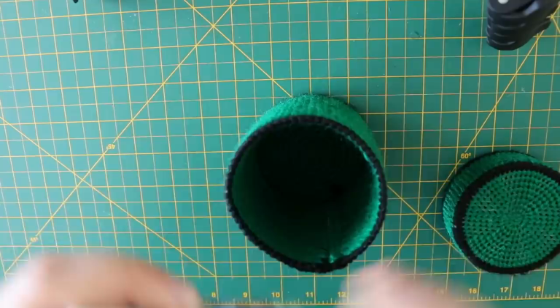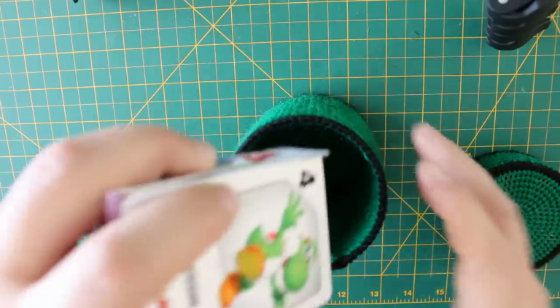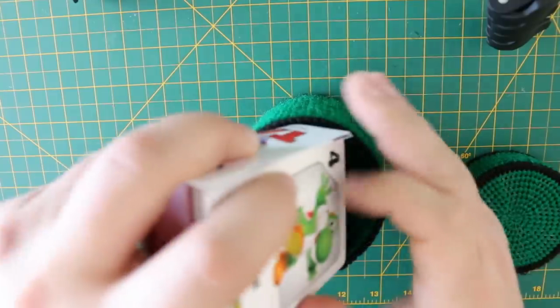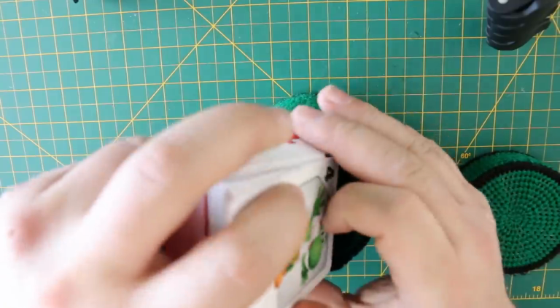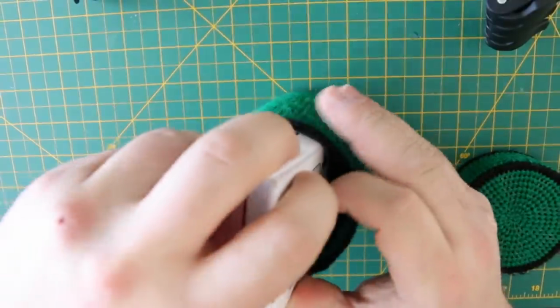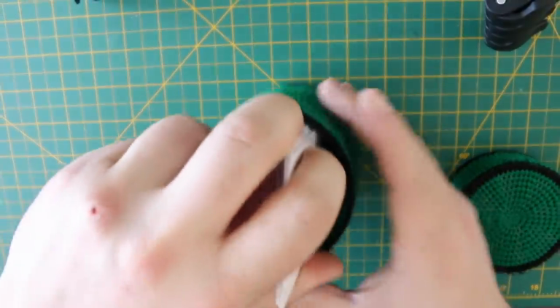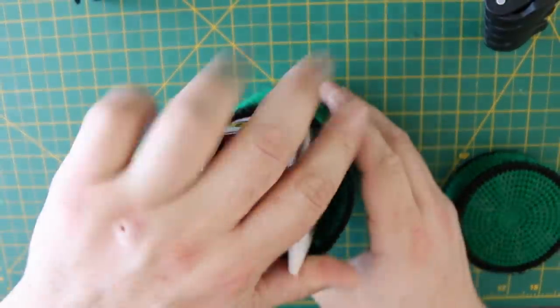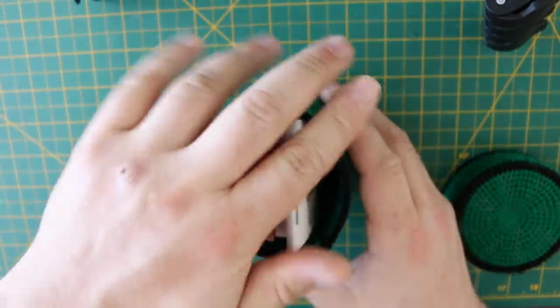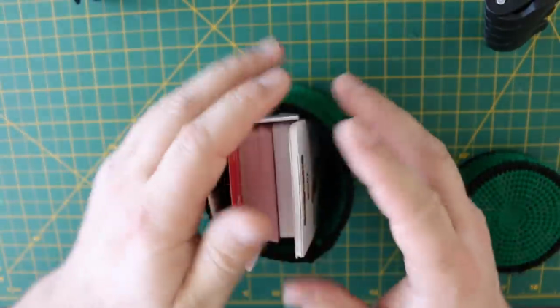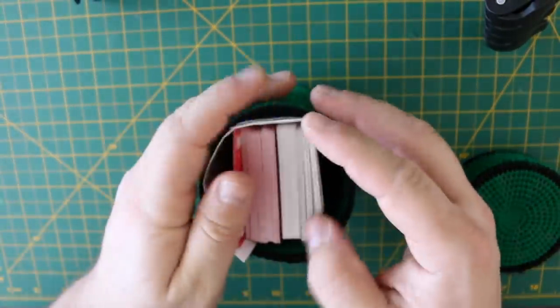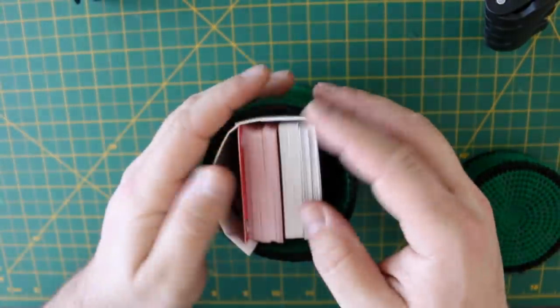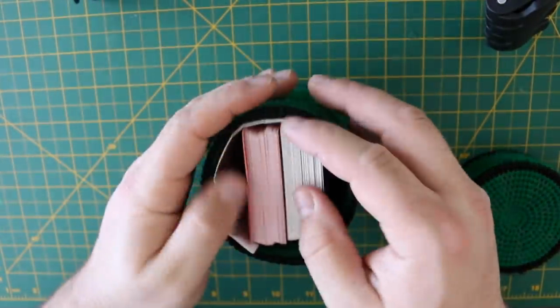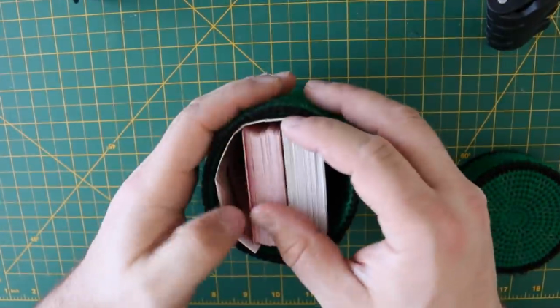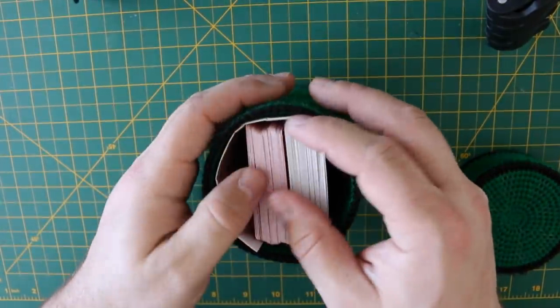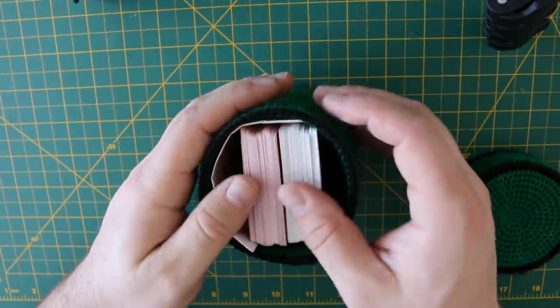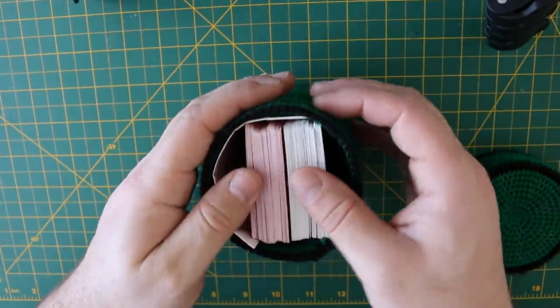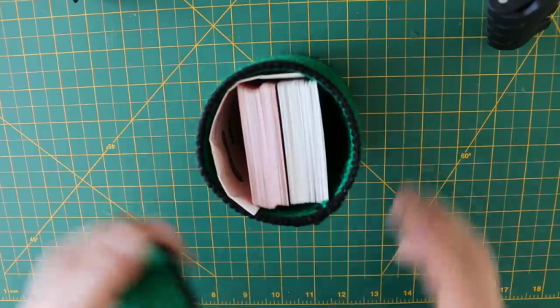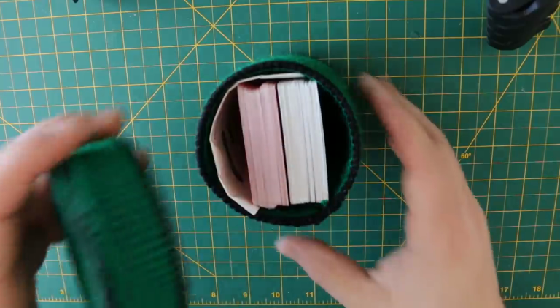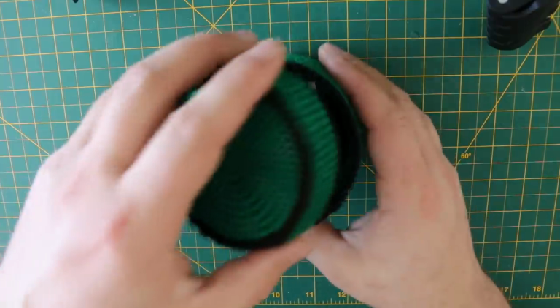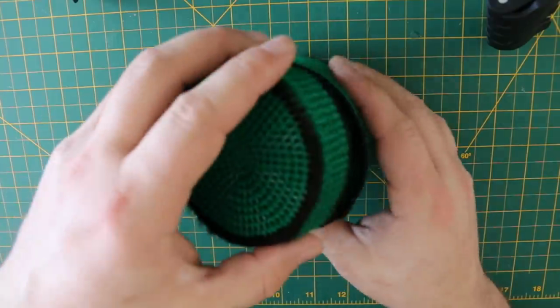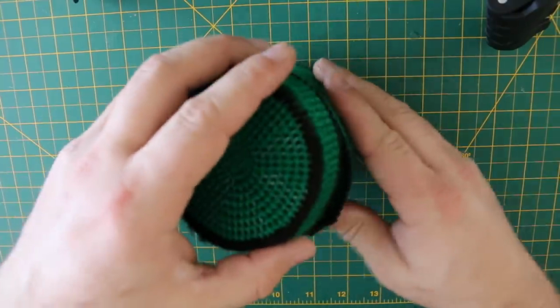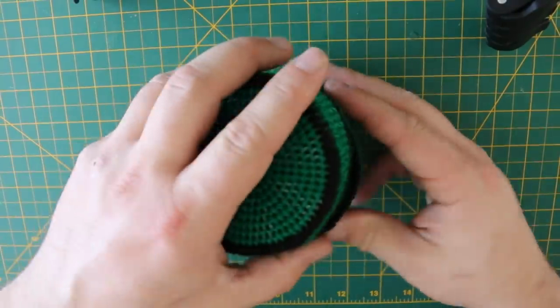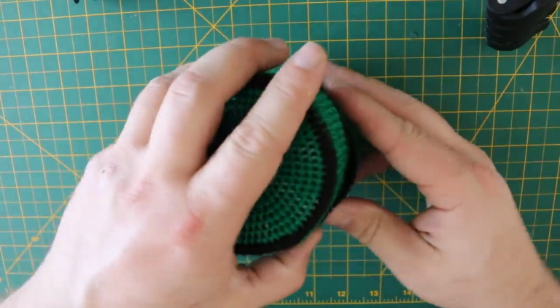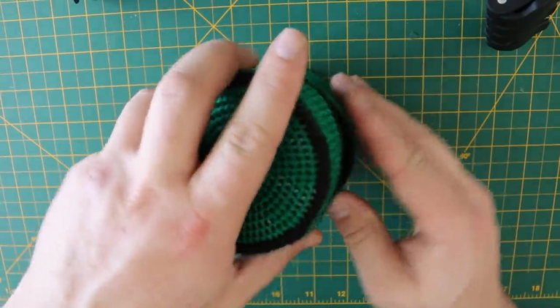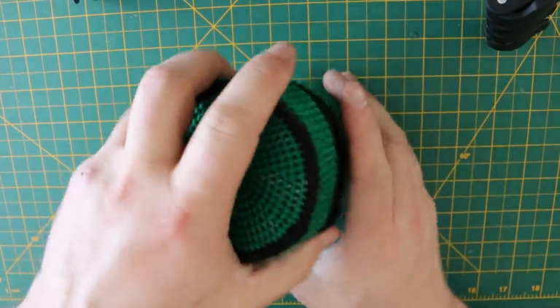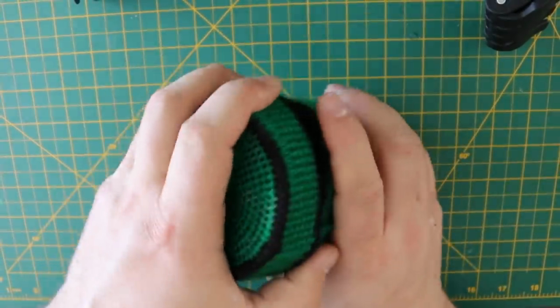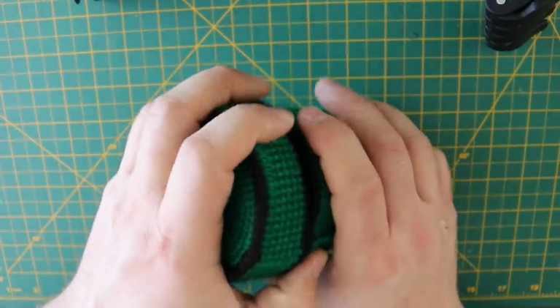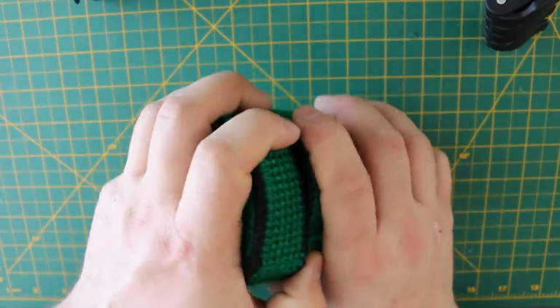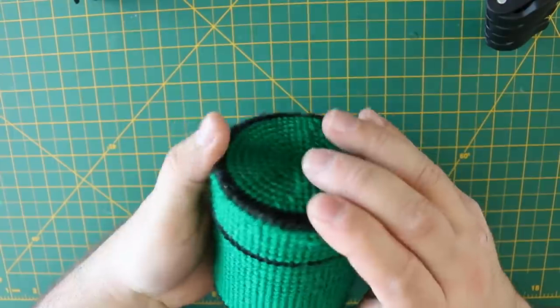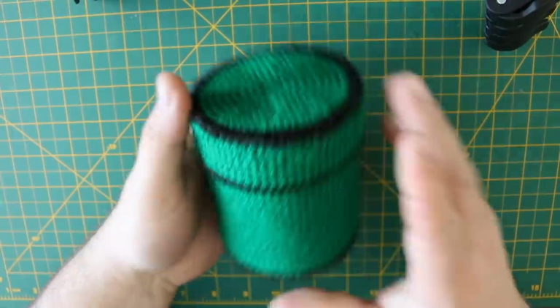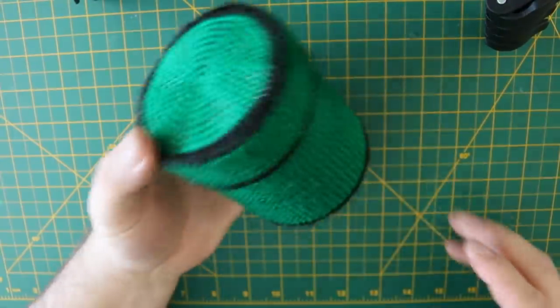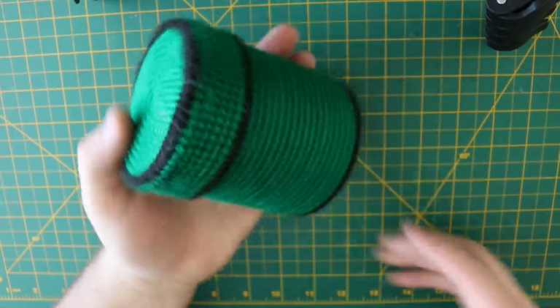Once that's done, you can put your cards and instructions into the bottom piece. Put your lid on, and you're all done. Enjoy your brand new Mario Pipe card holder.